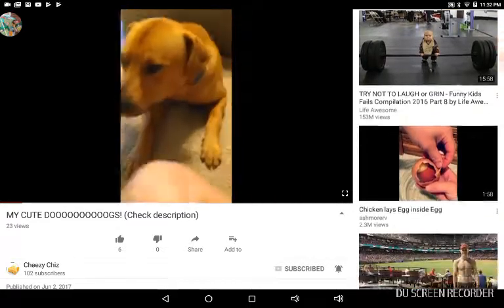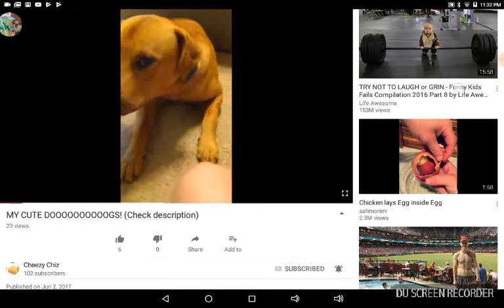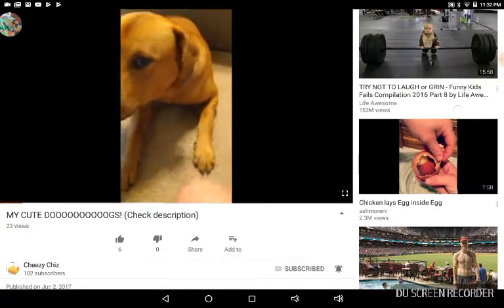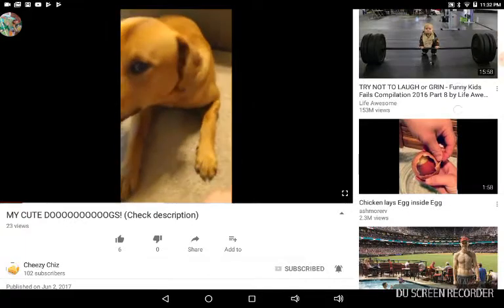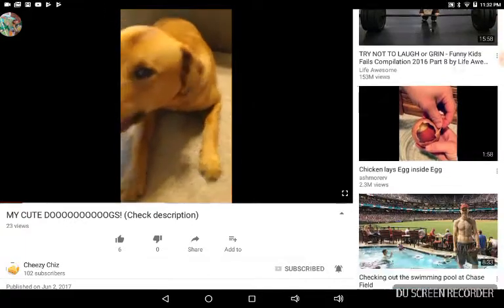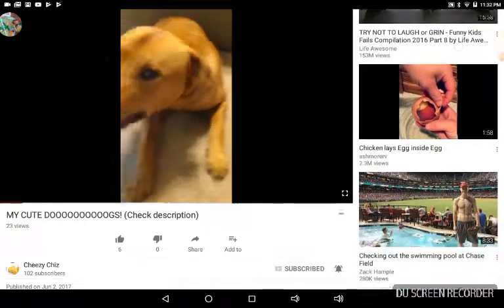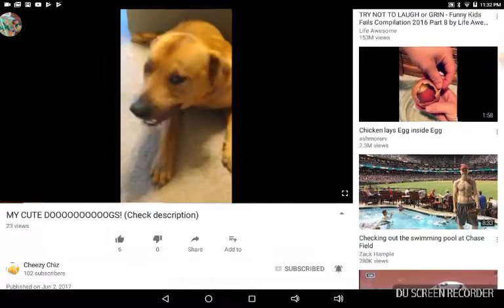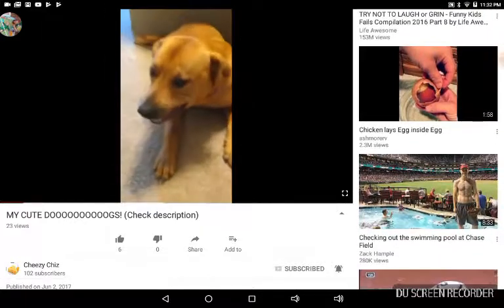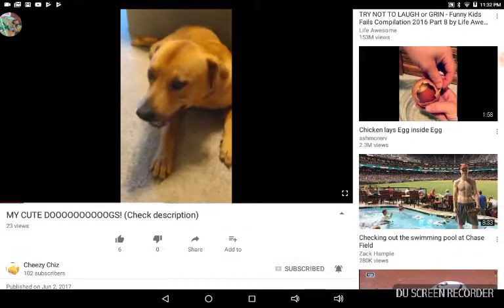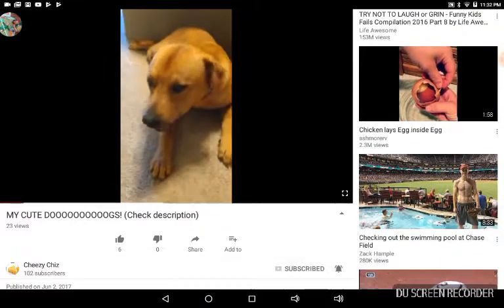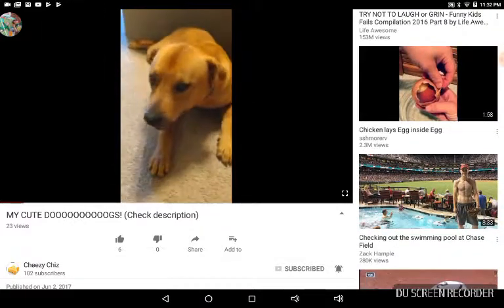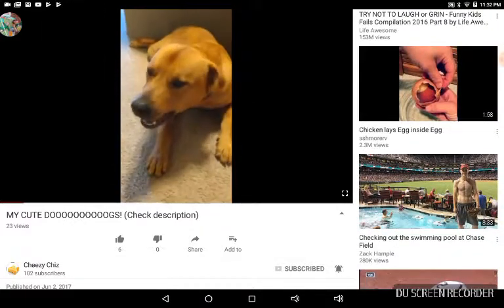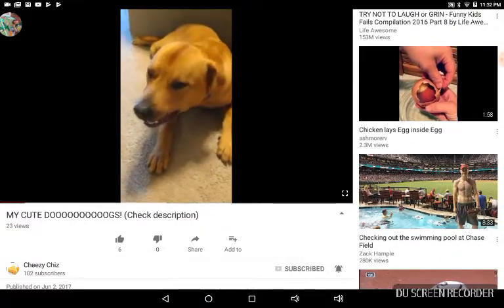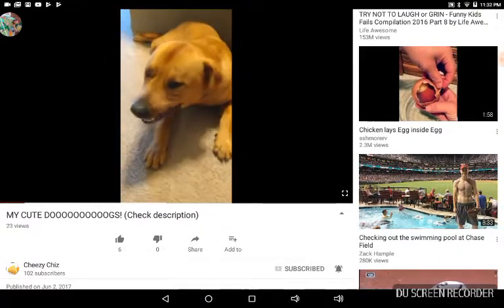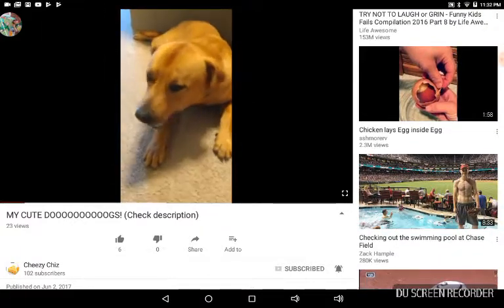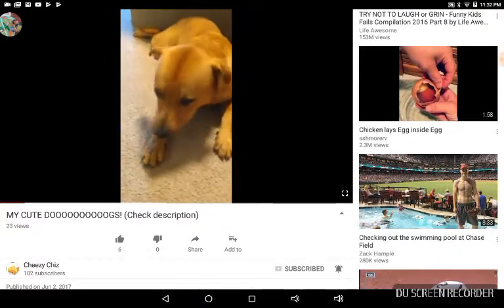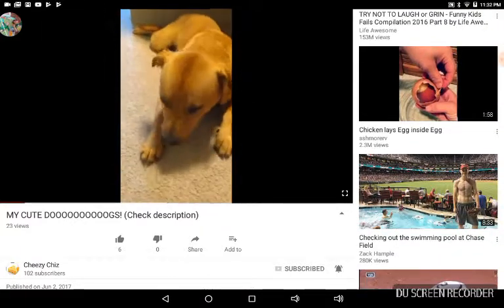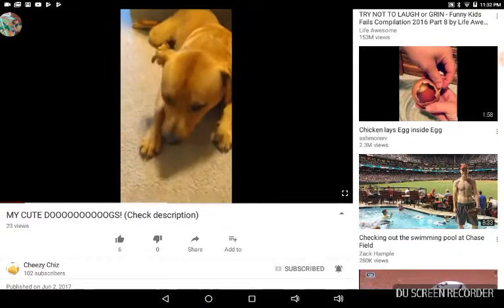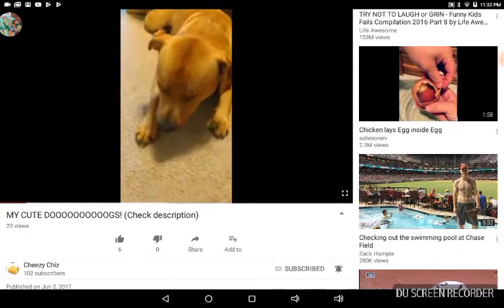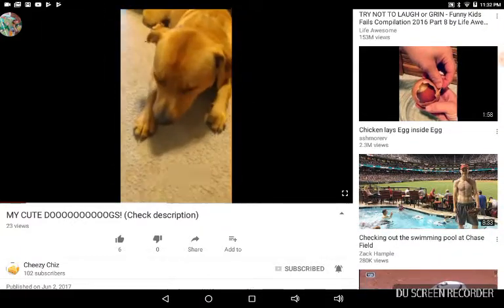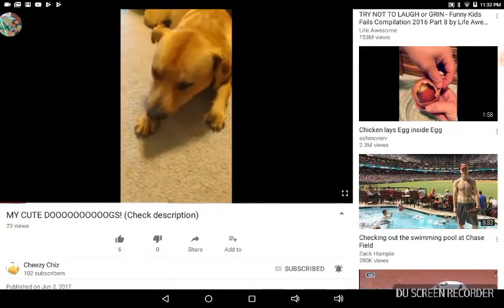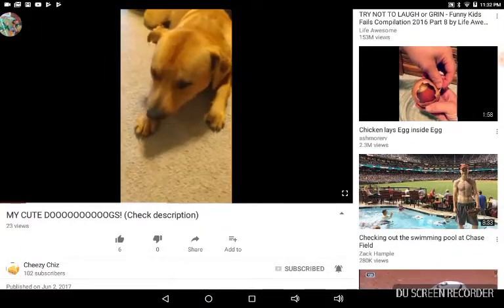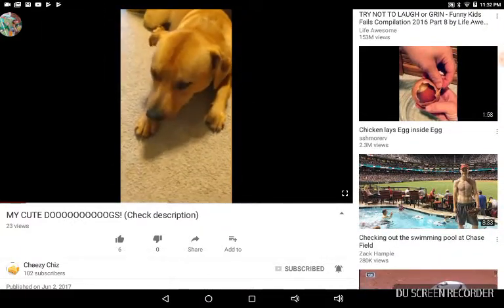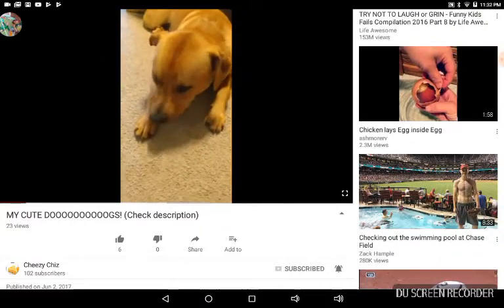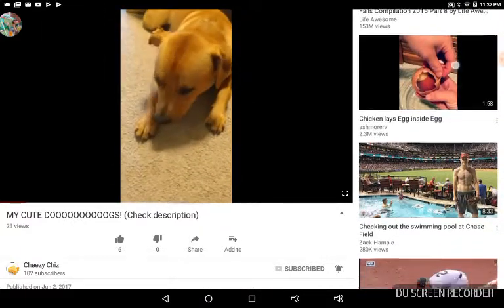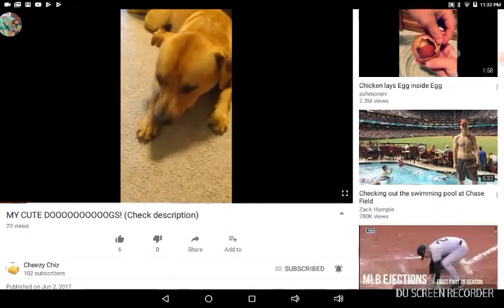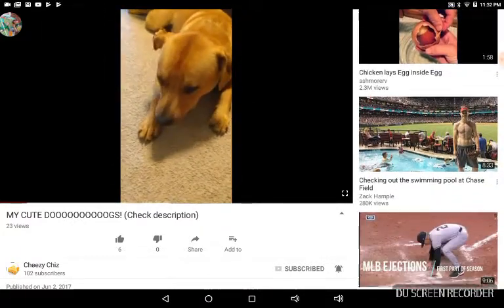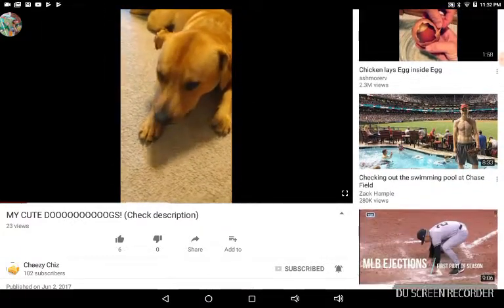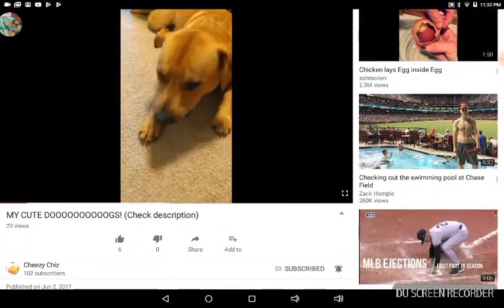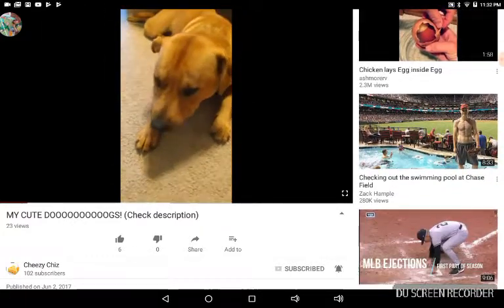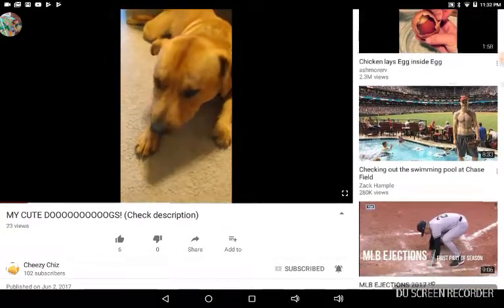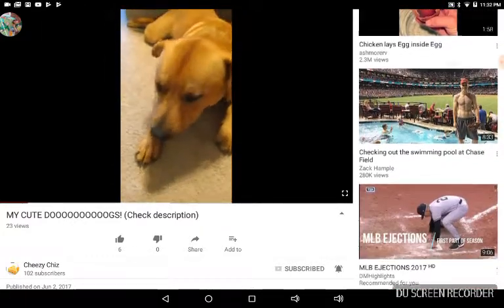Is that a treat? I really can't tell what it is. I can't tell what dog things are.